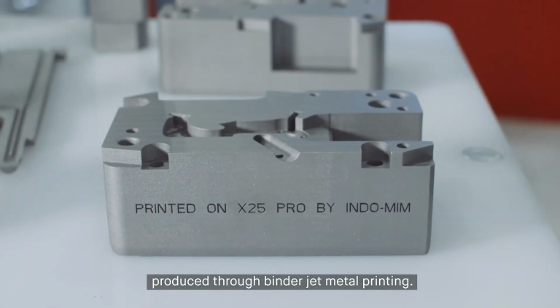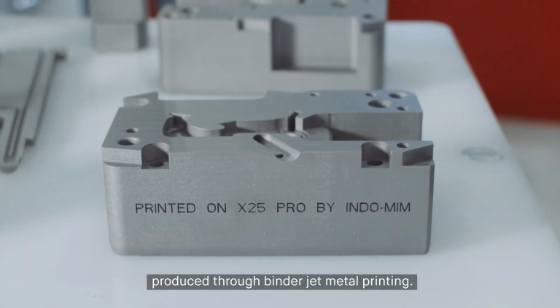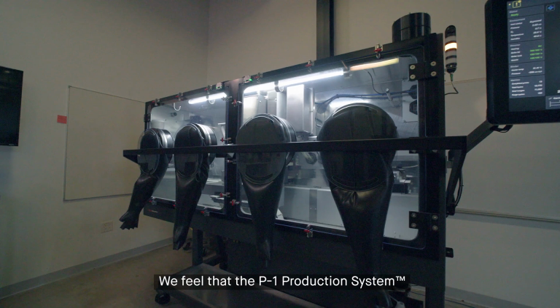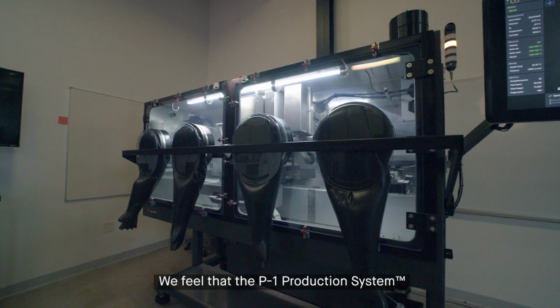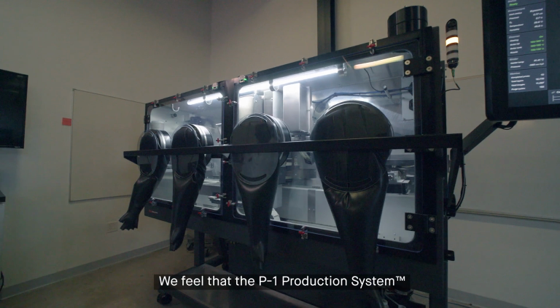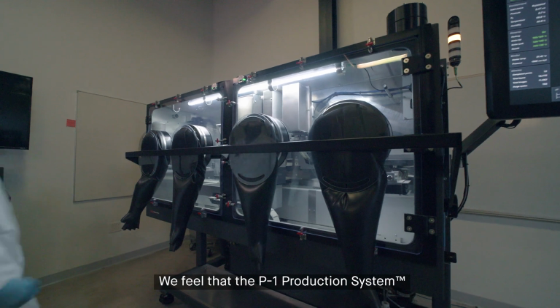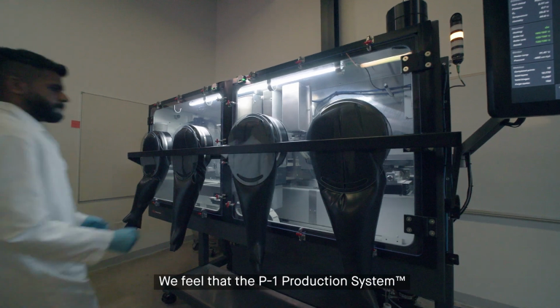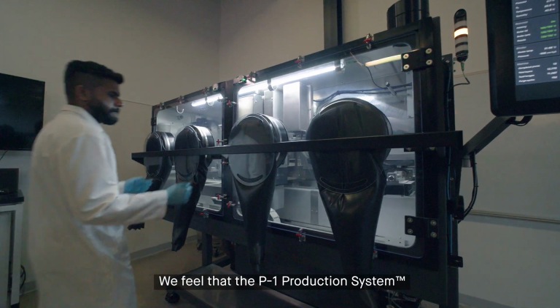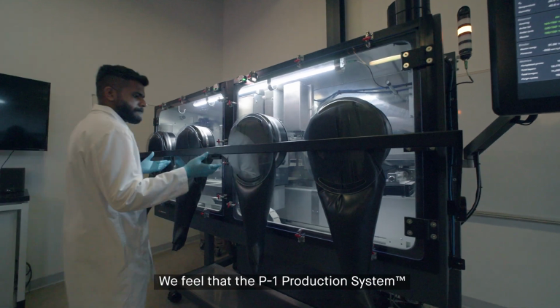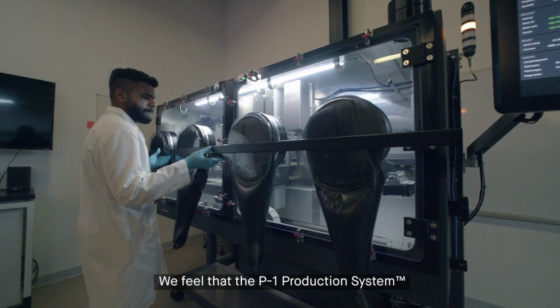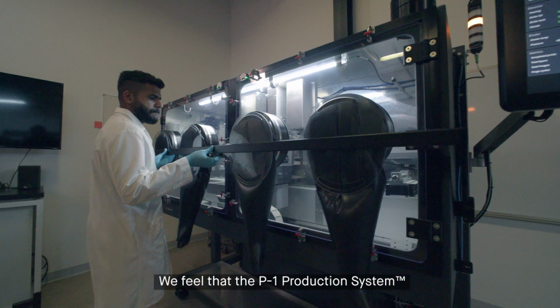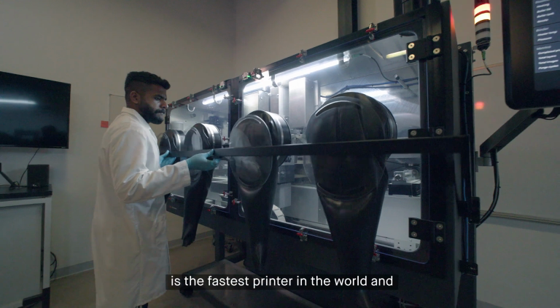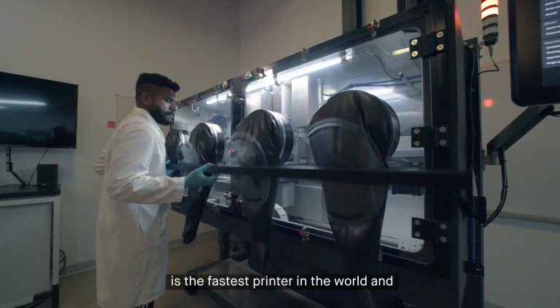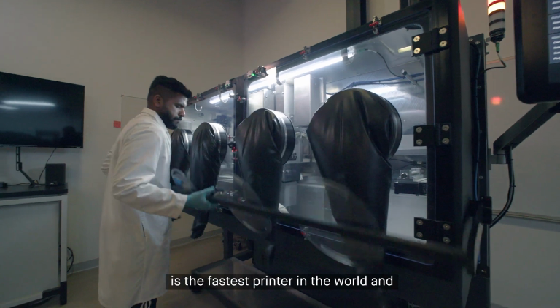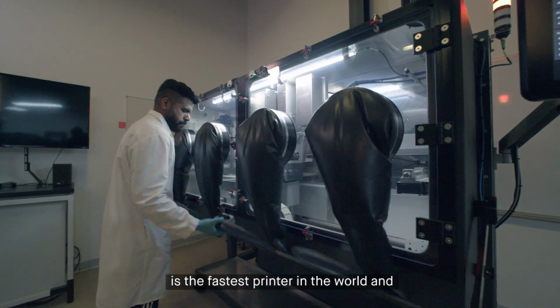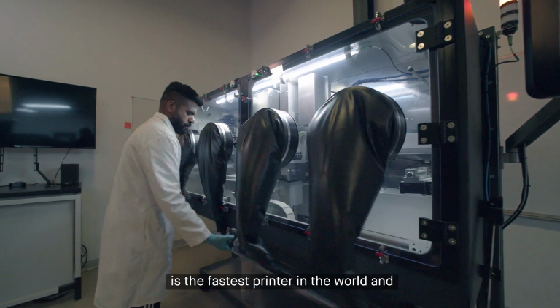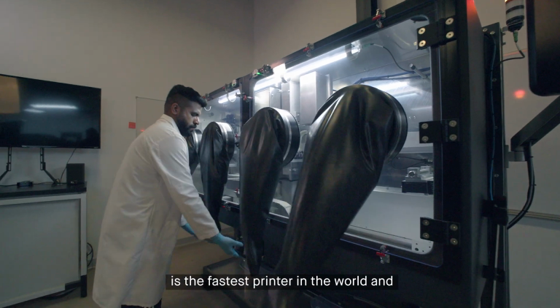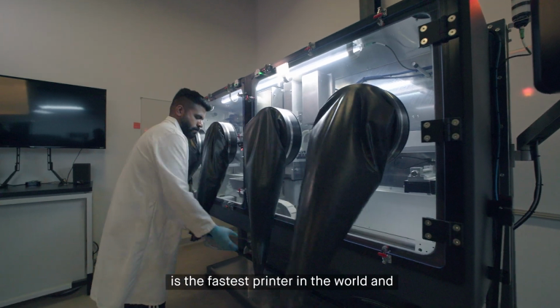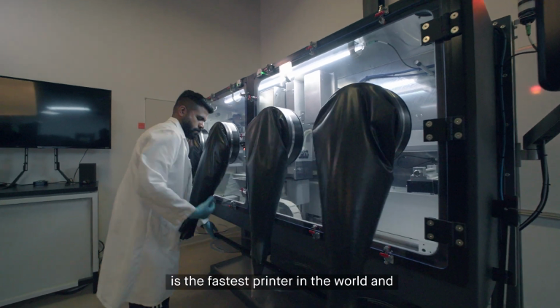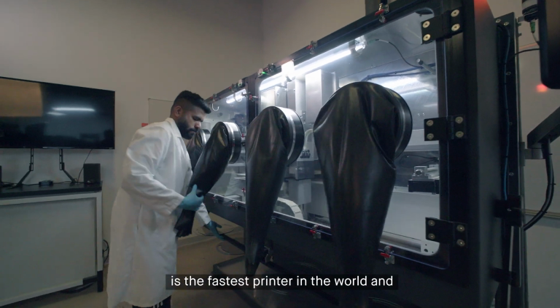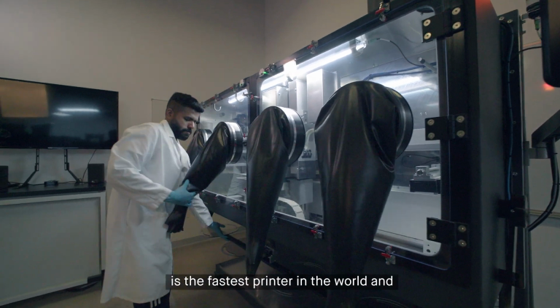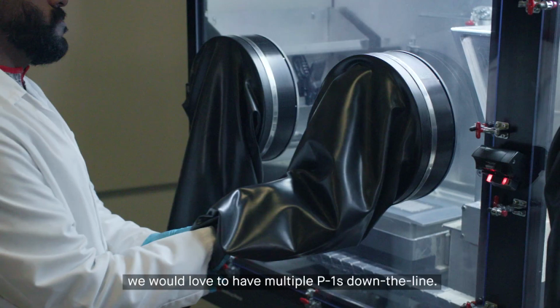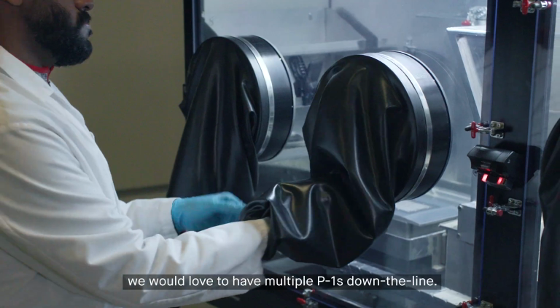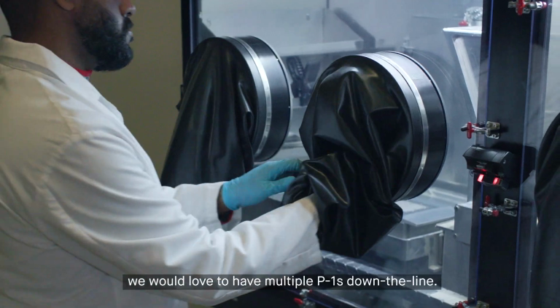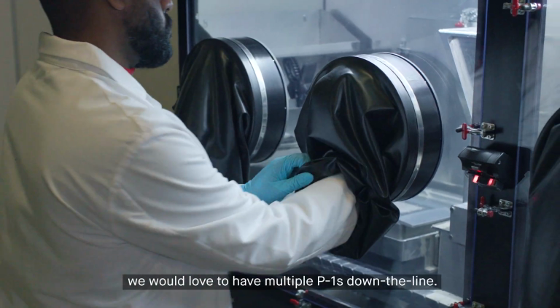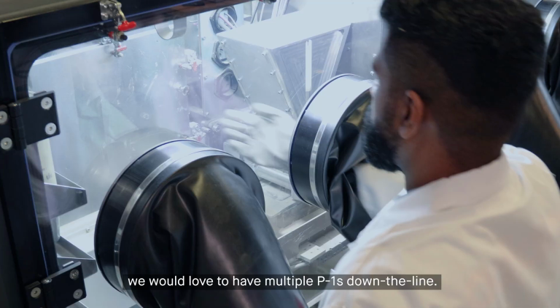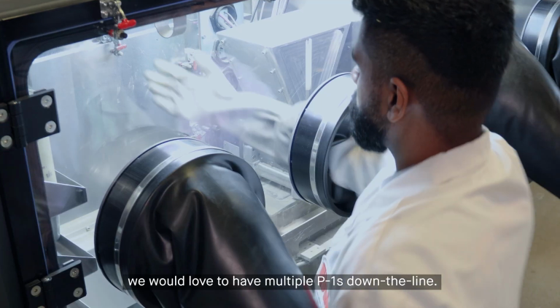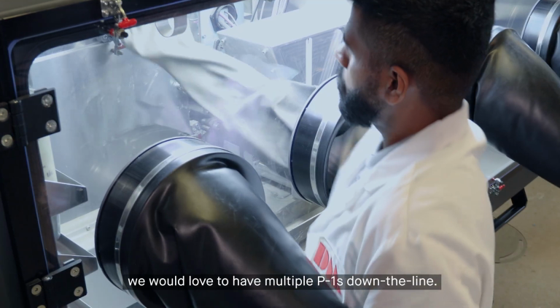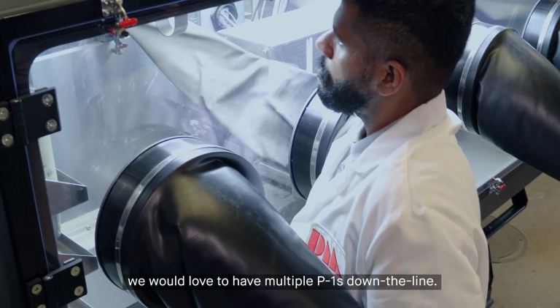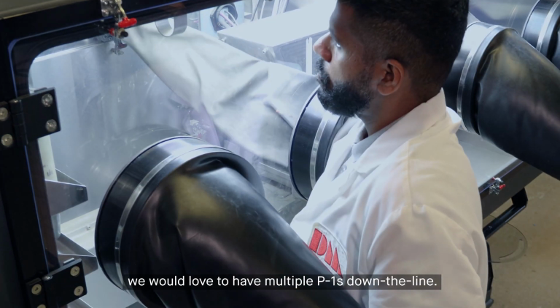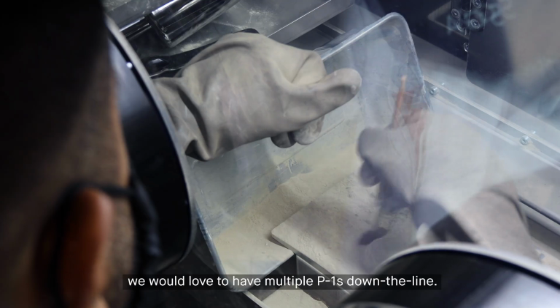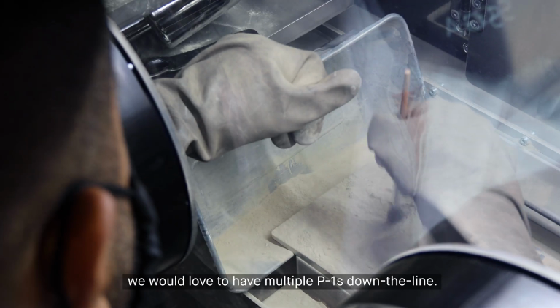We feel that the P1 production system is the fastest printer in the world, and we would love to have multiple P1s down the line.